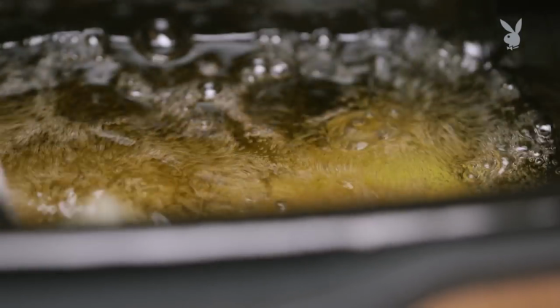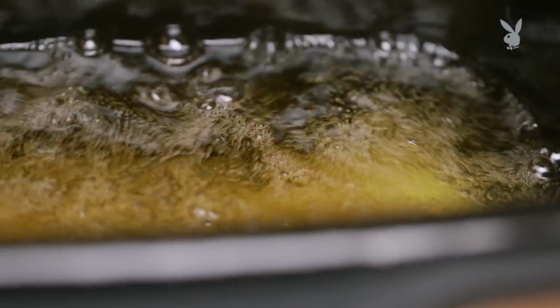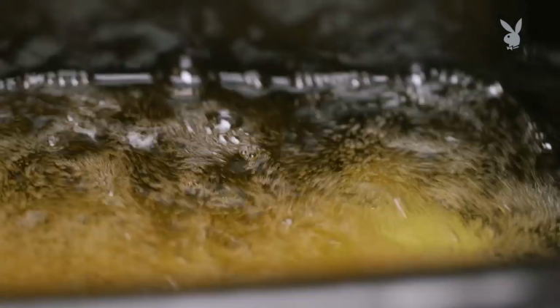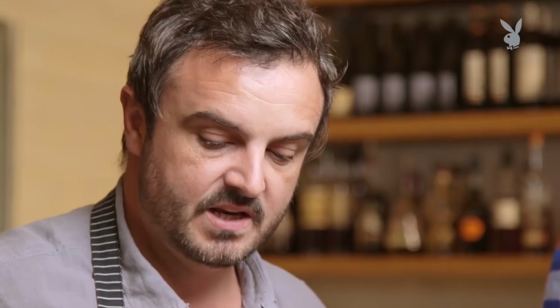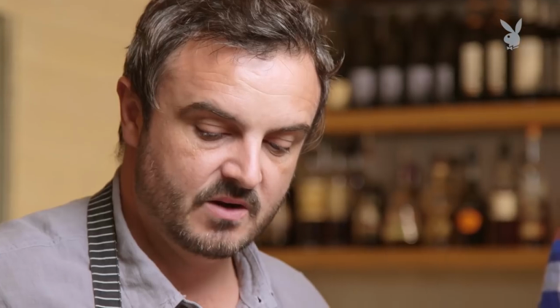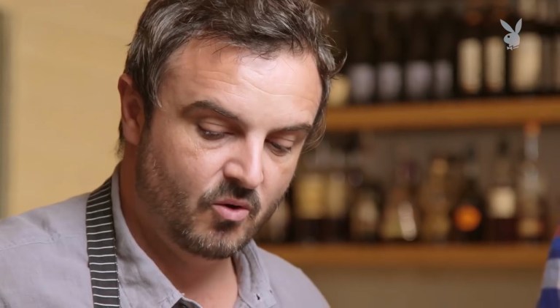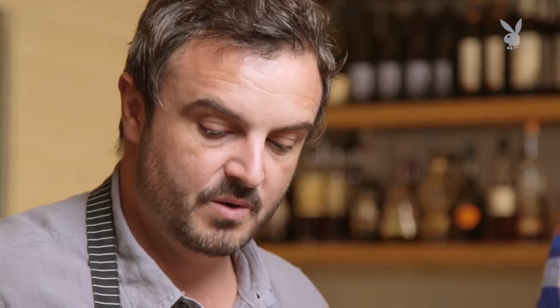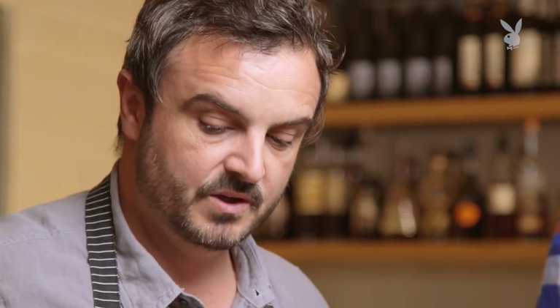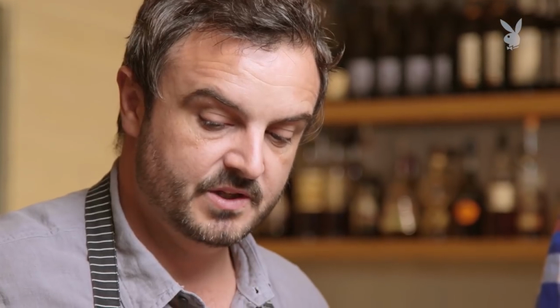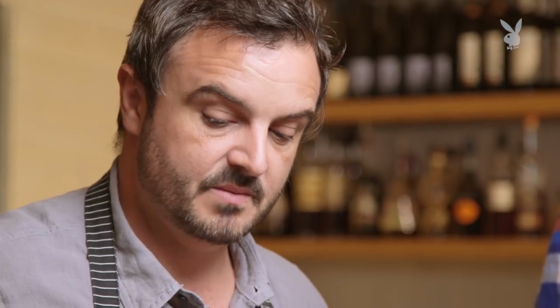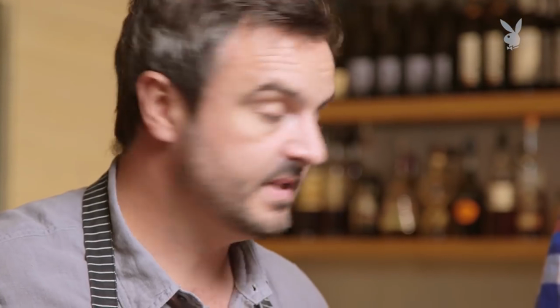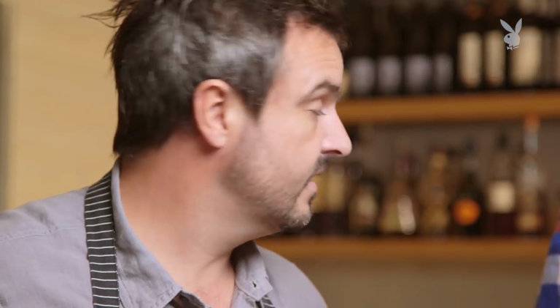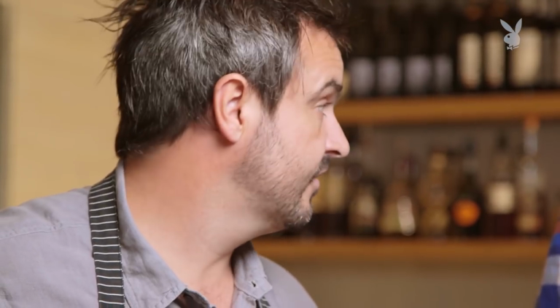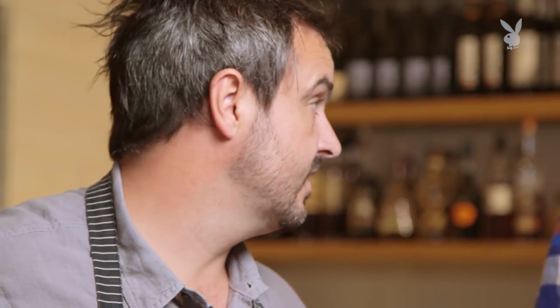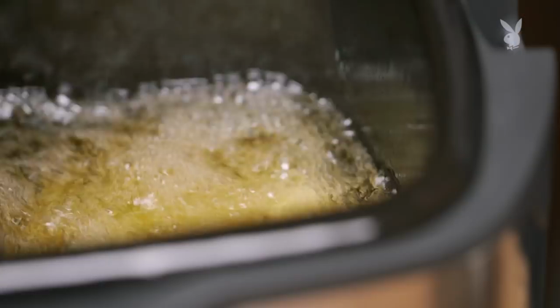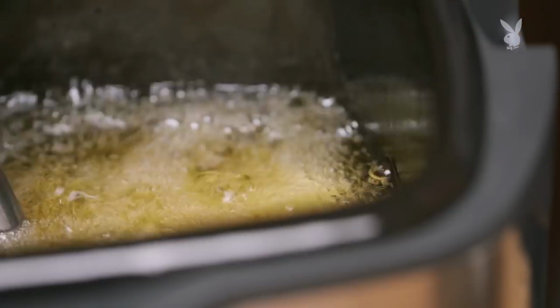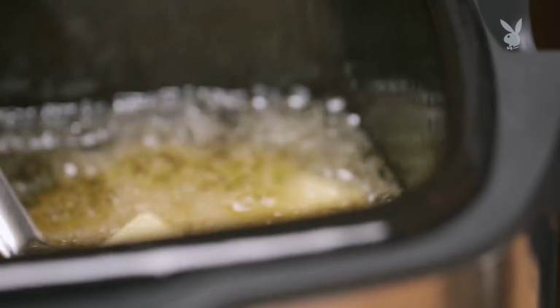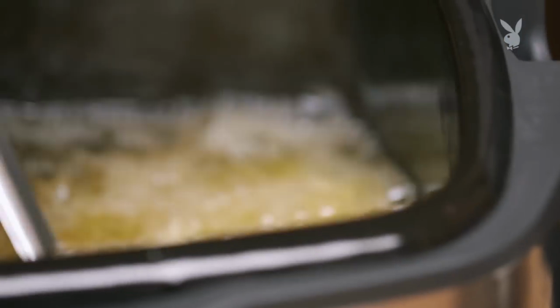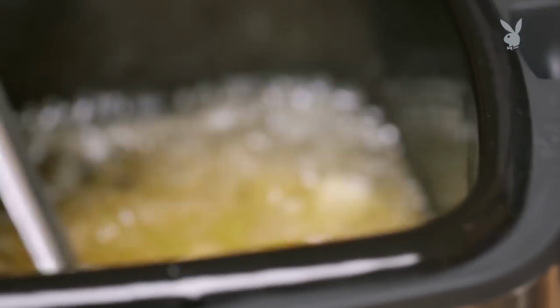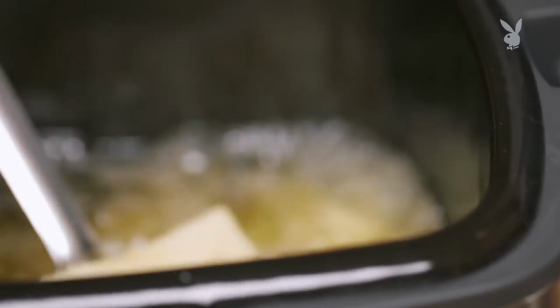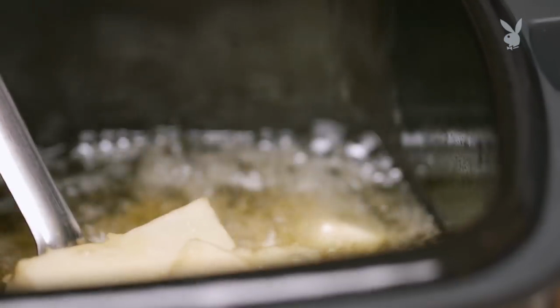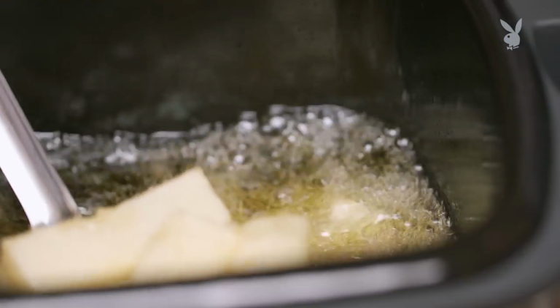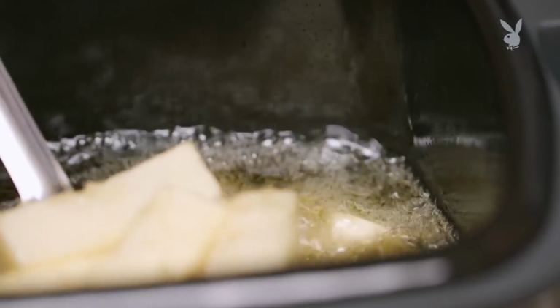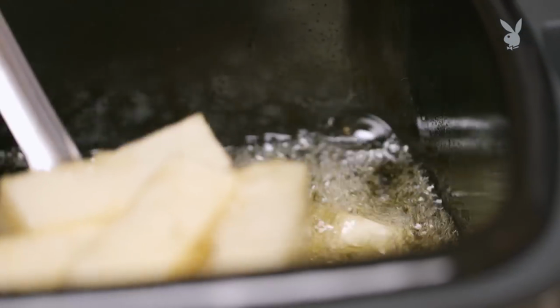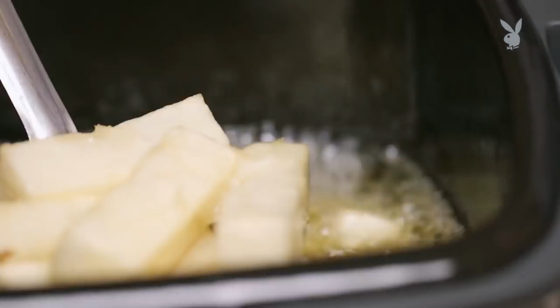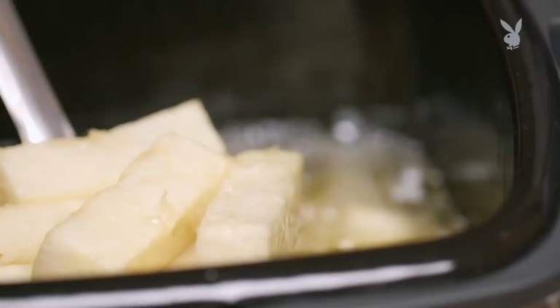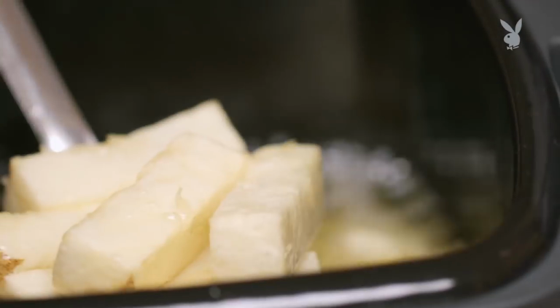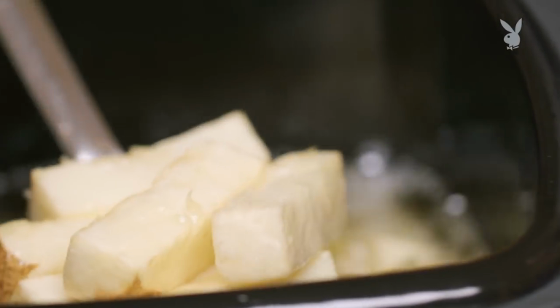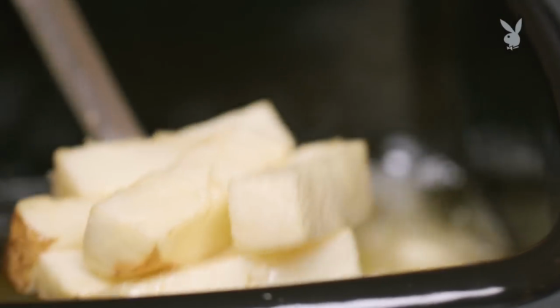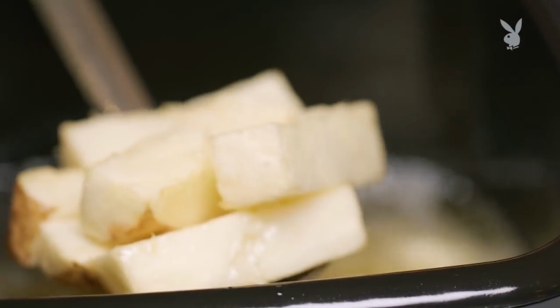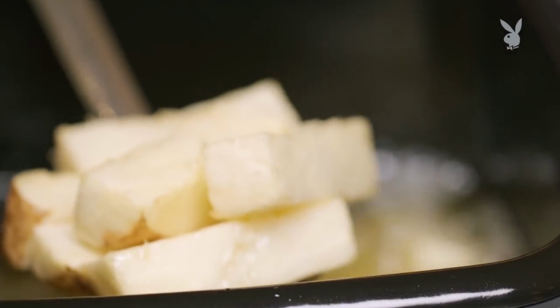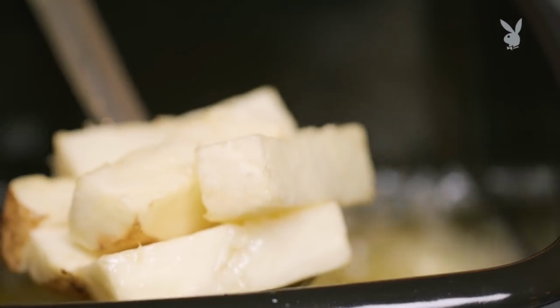They take about three to five minutes, but basically all you want to do, depending on the size that you cut the potato, you just want to make sure they're soft.